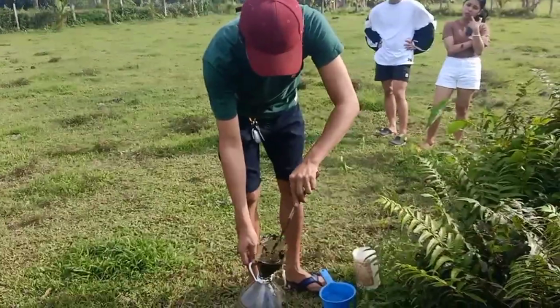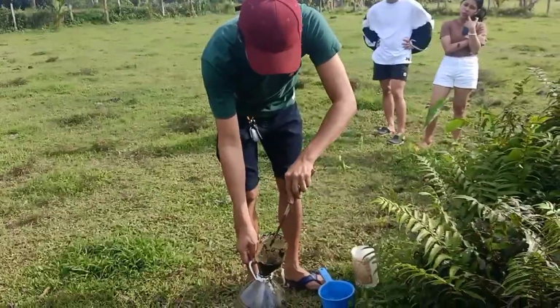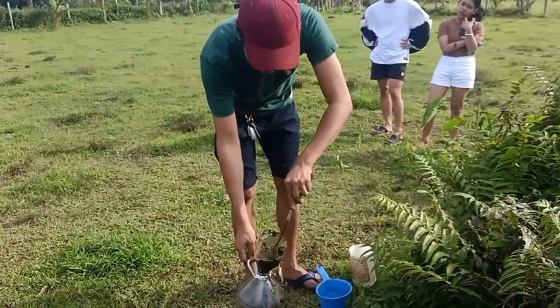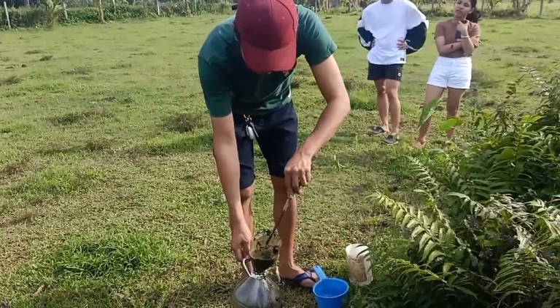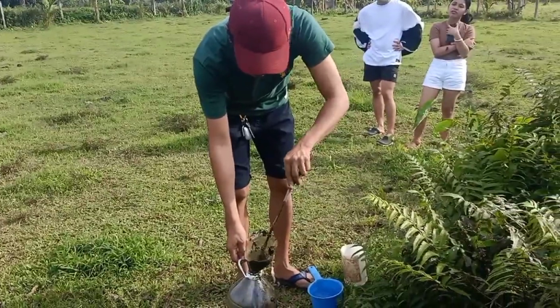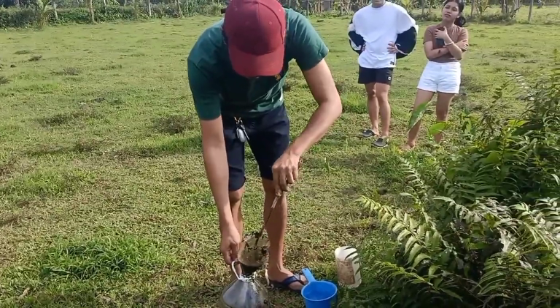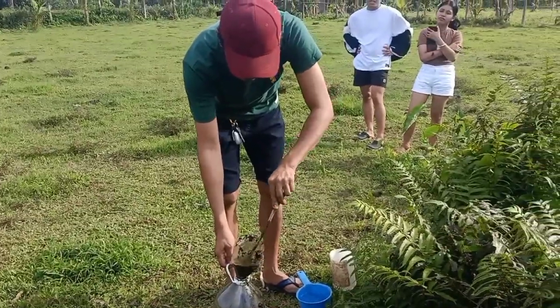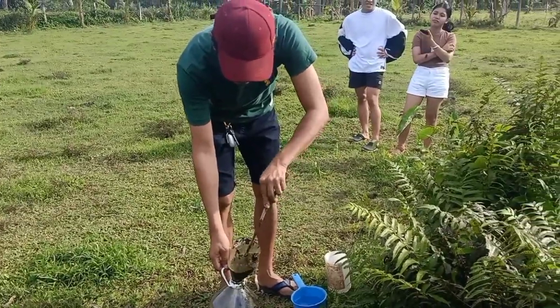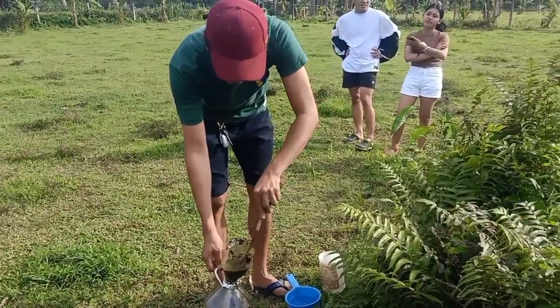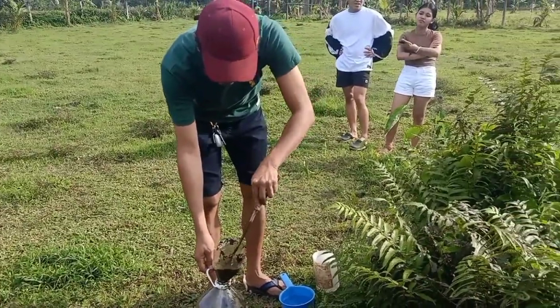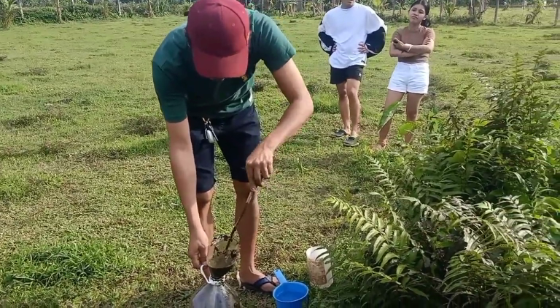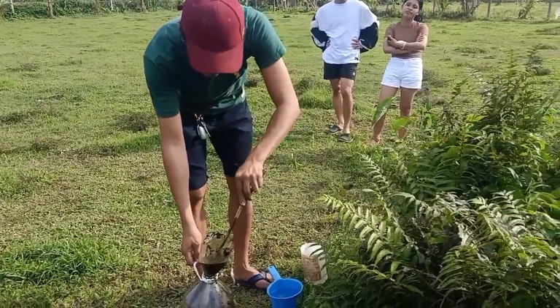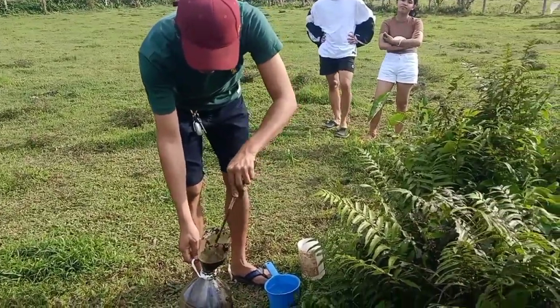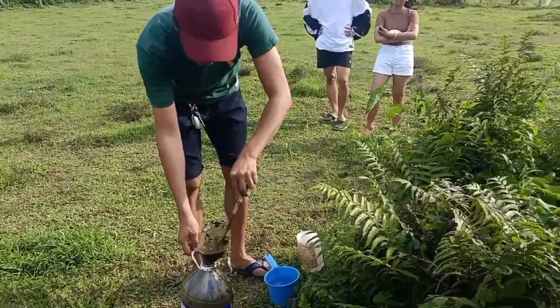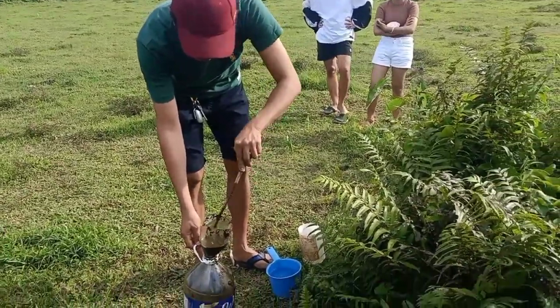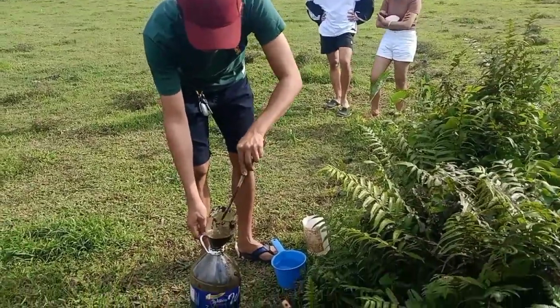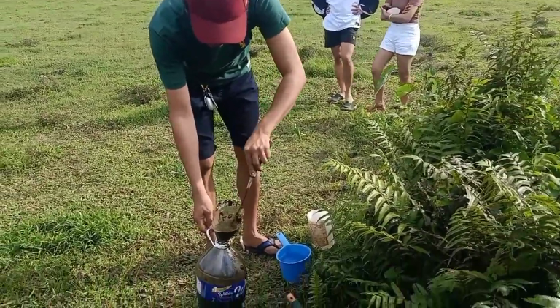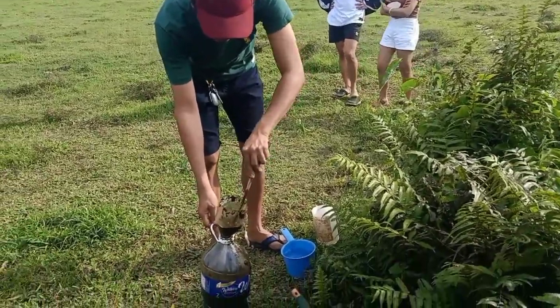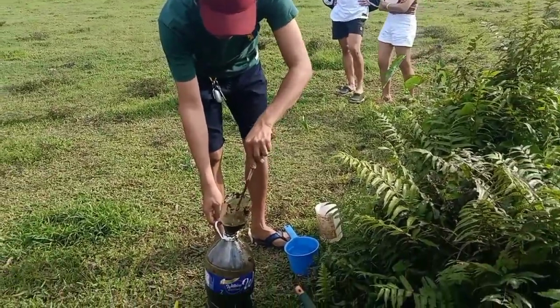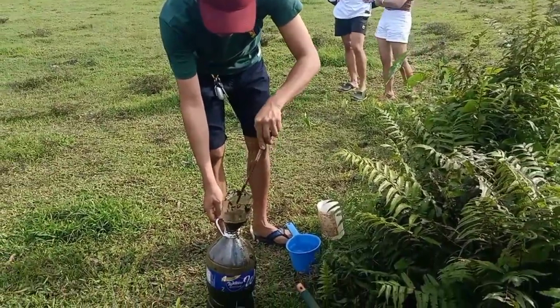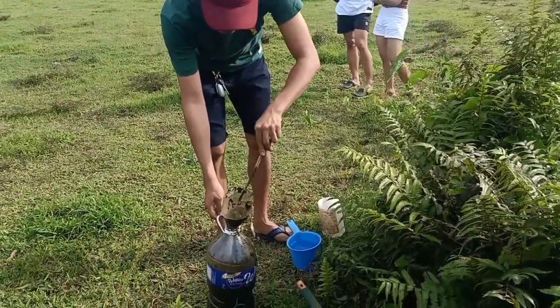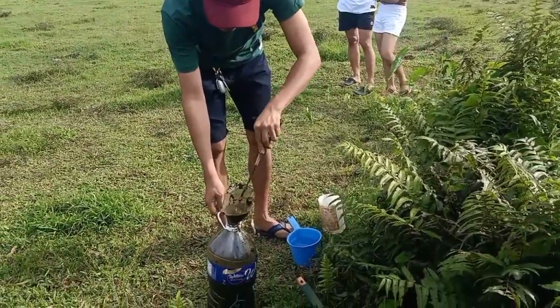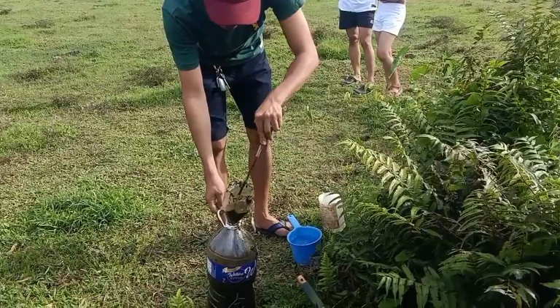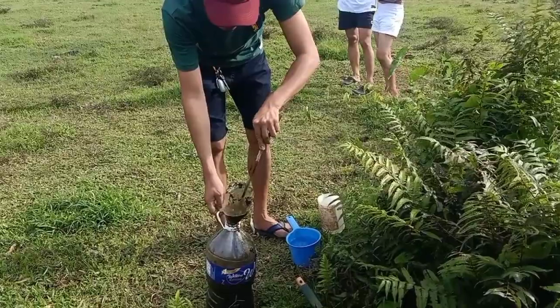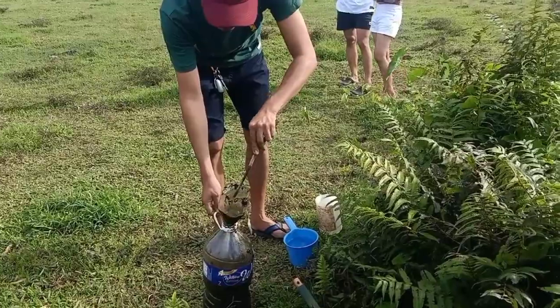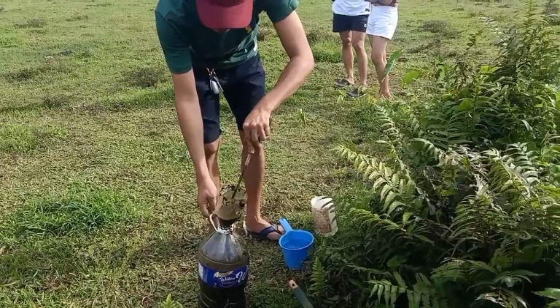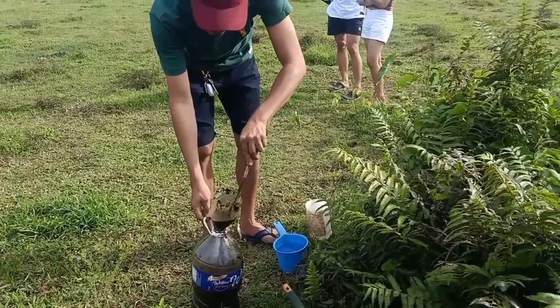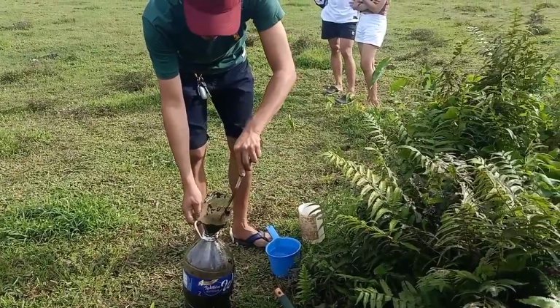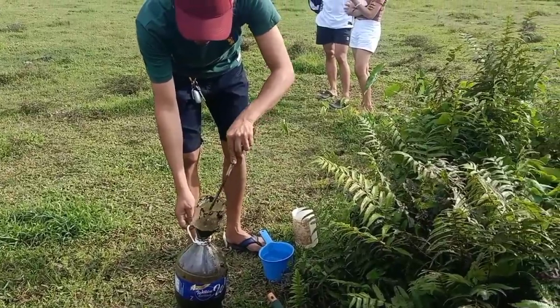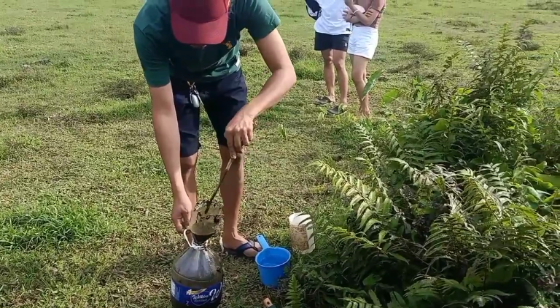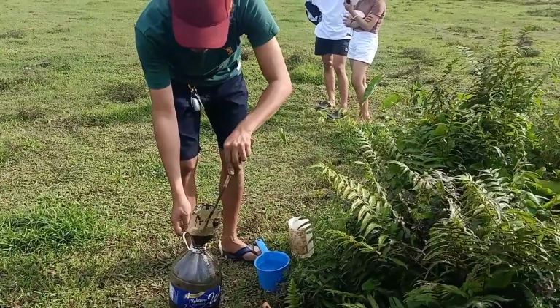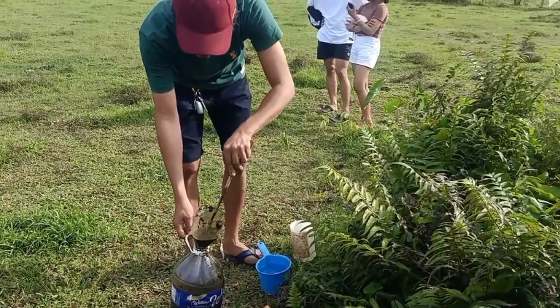I collected almost 7 liters of inoculant — that is the cow dung mixed with water.